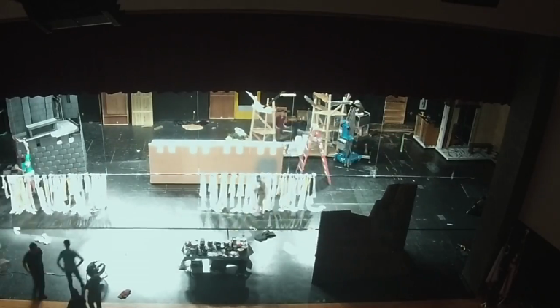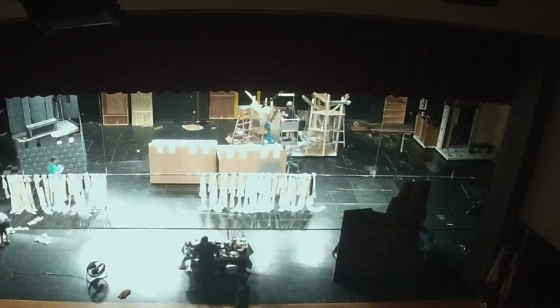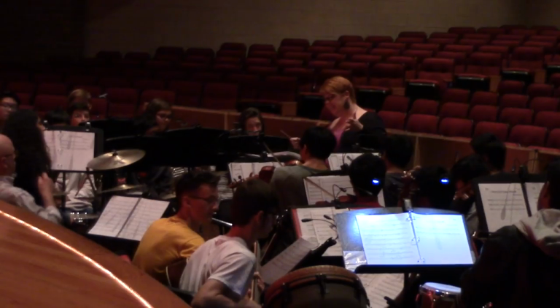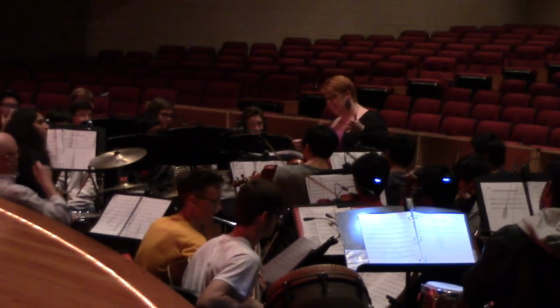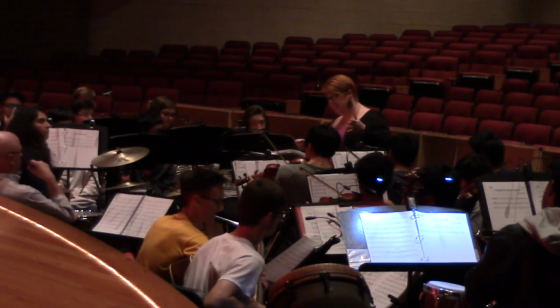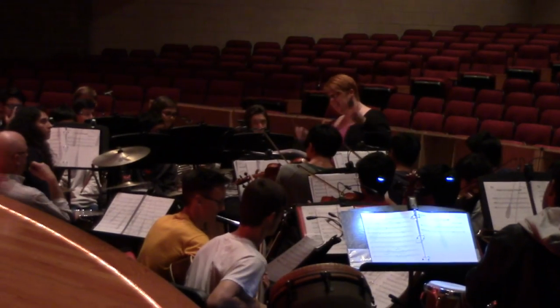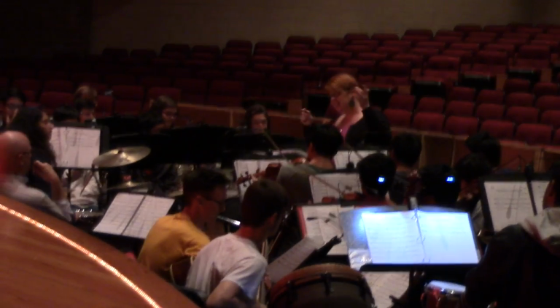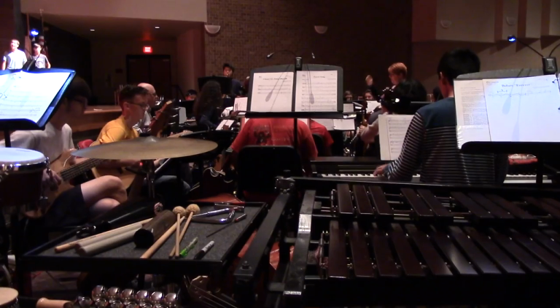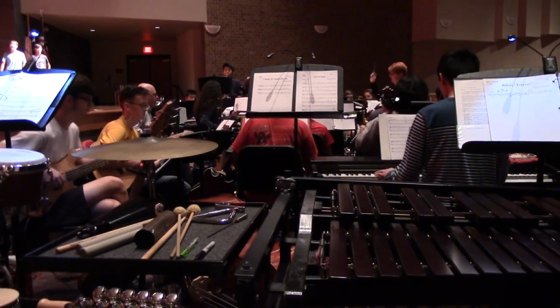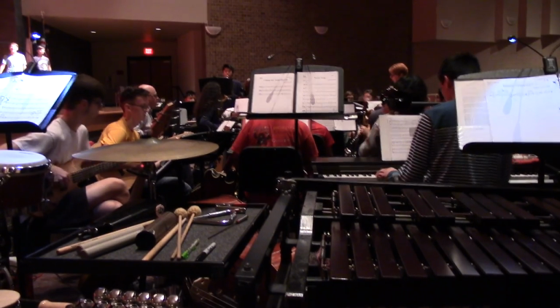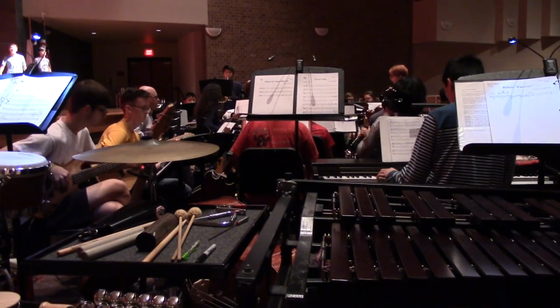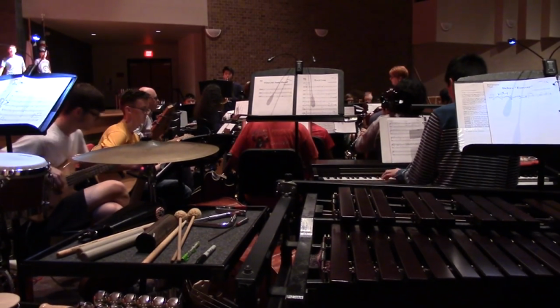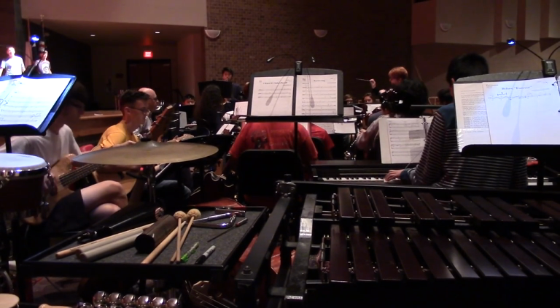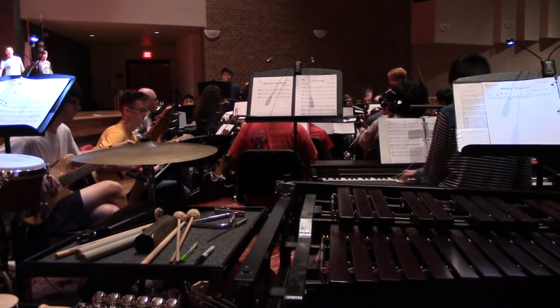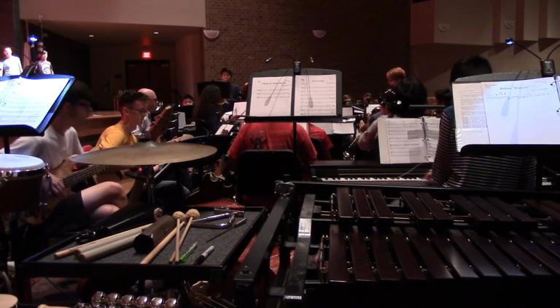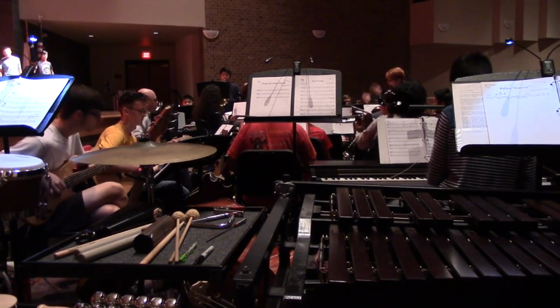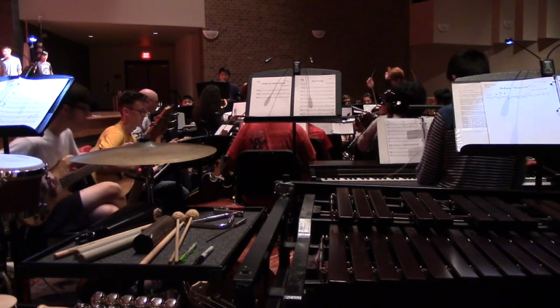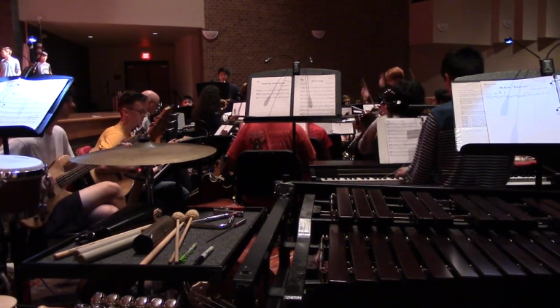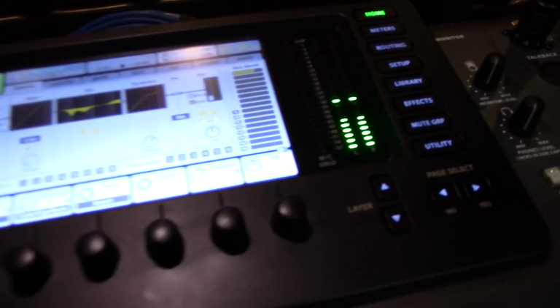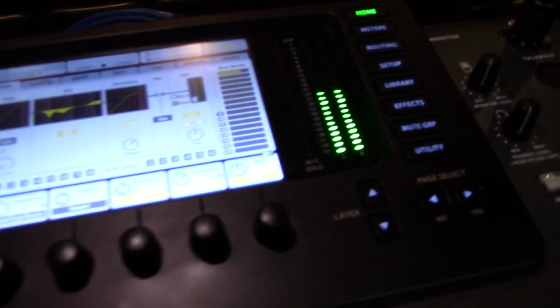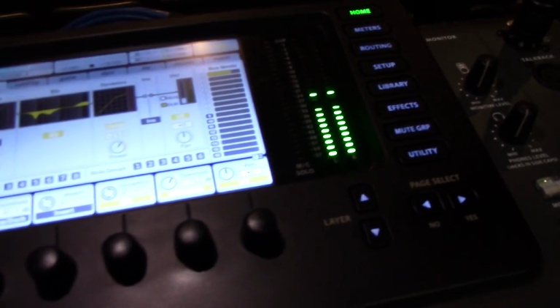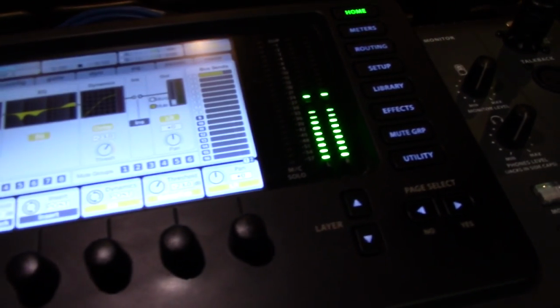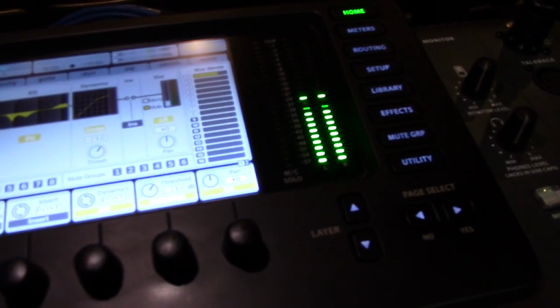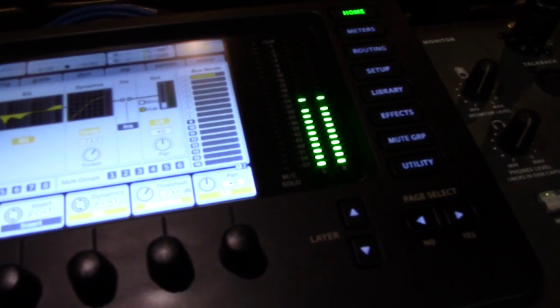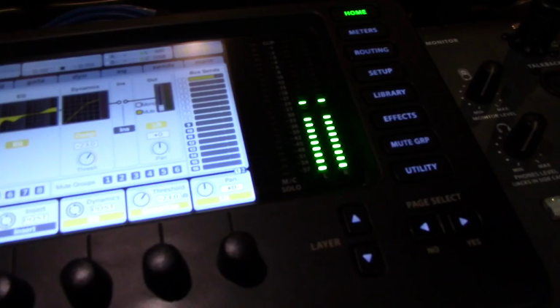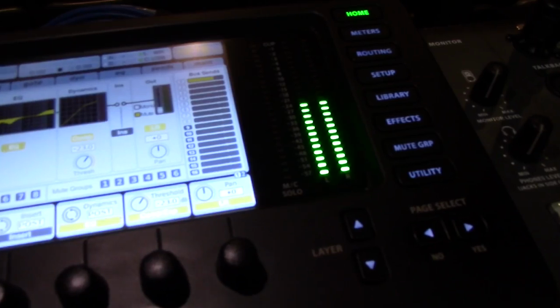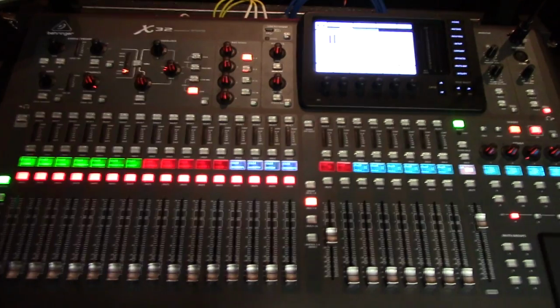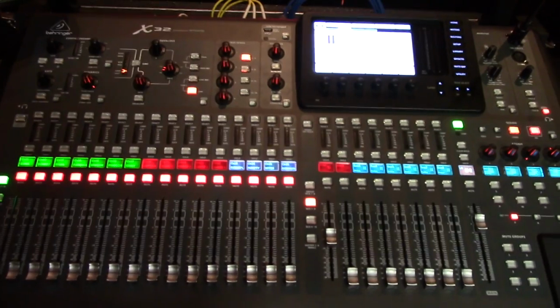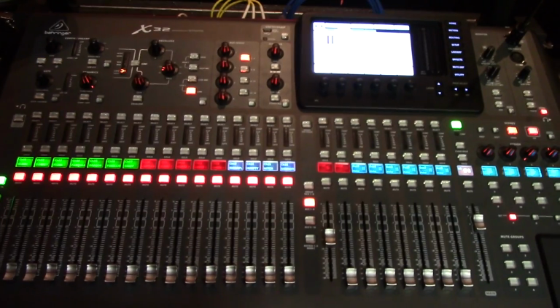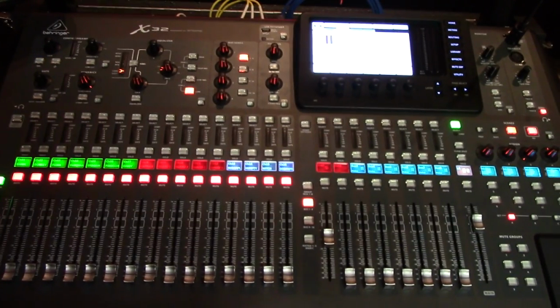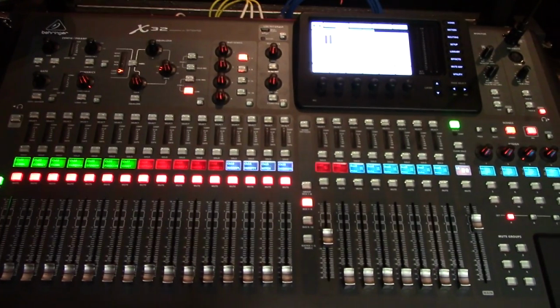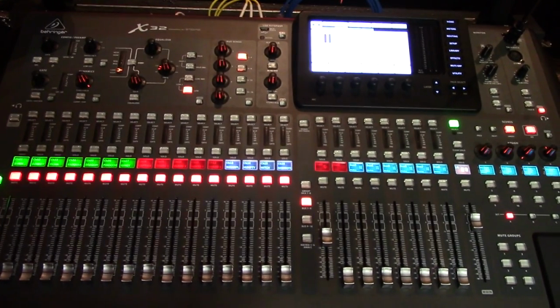Just days before opening night, while the cast members were busy rehearsing with the orchestra, tech crew members were busy programming lights and setting microphones.